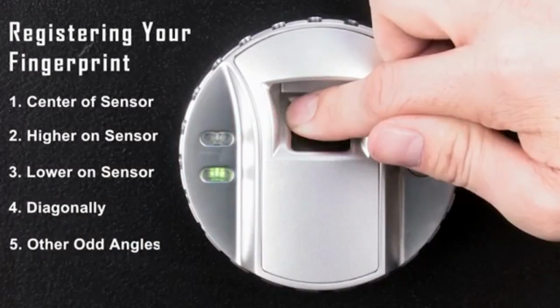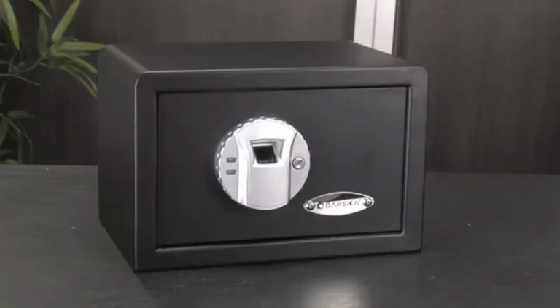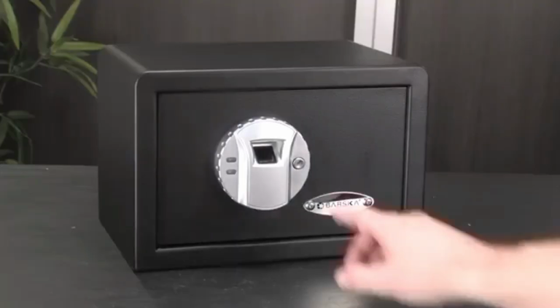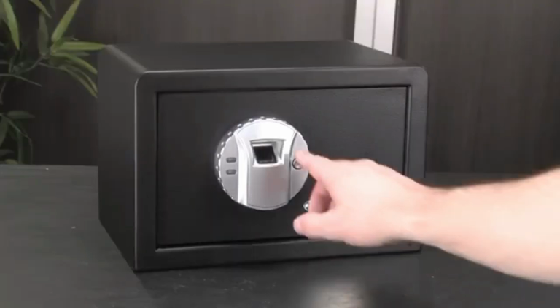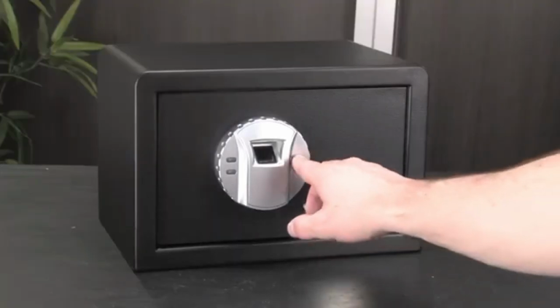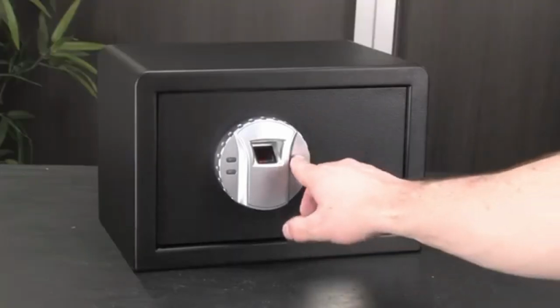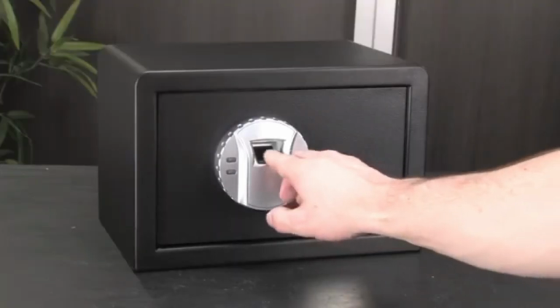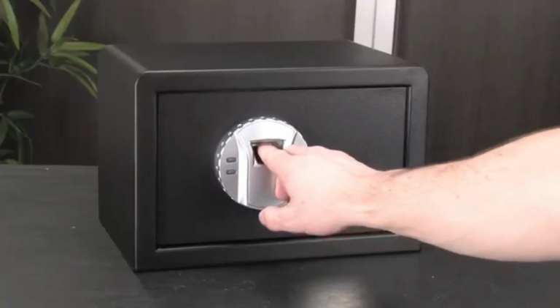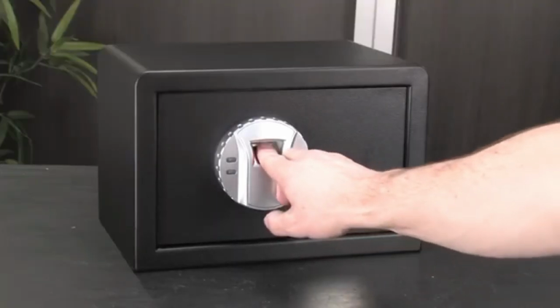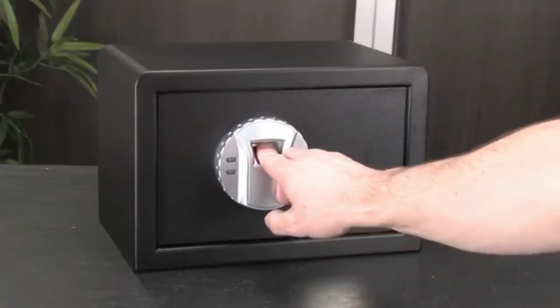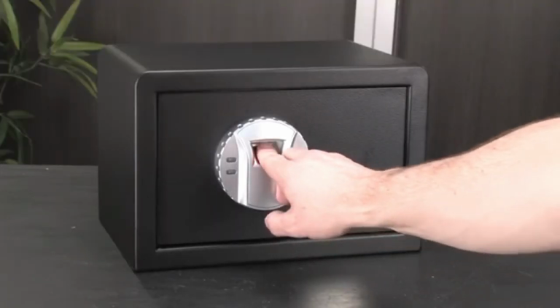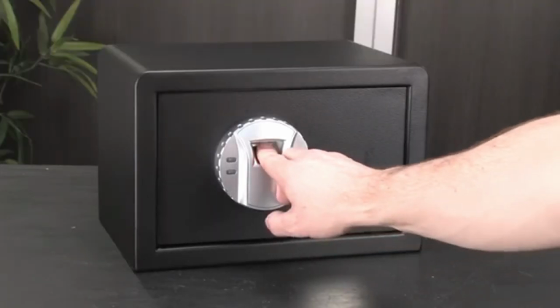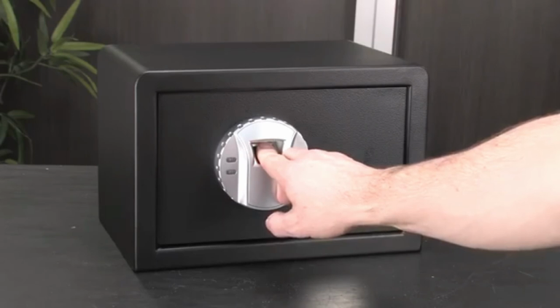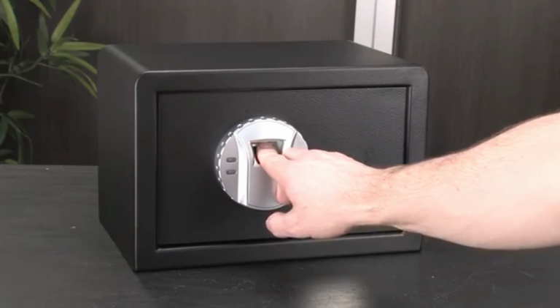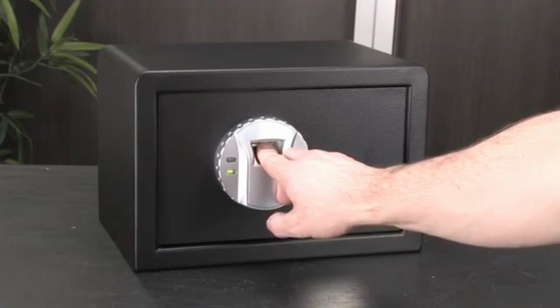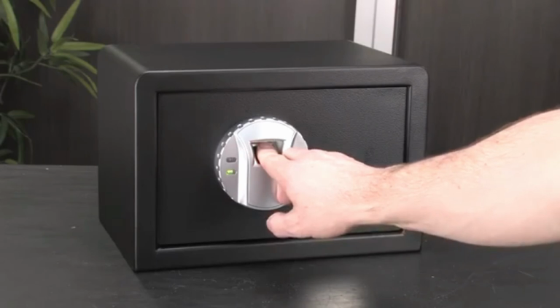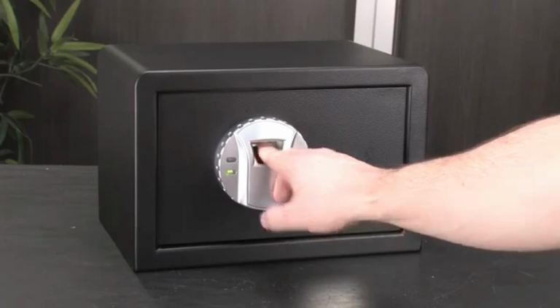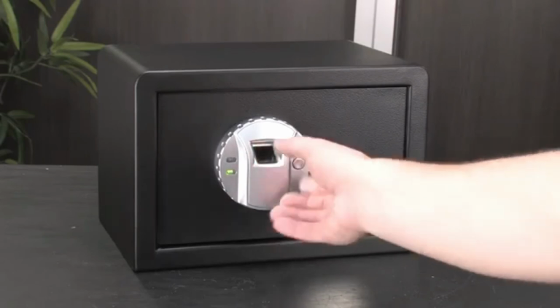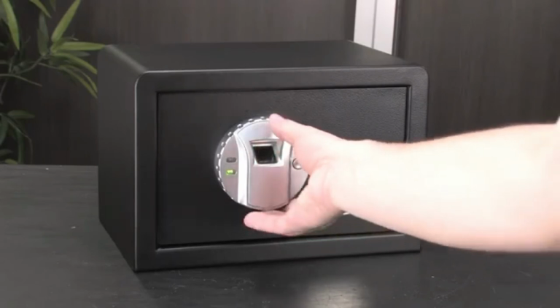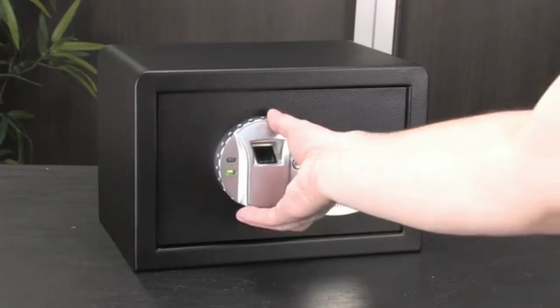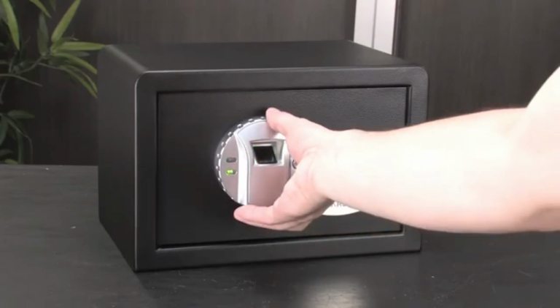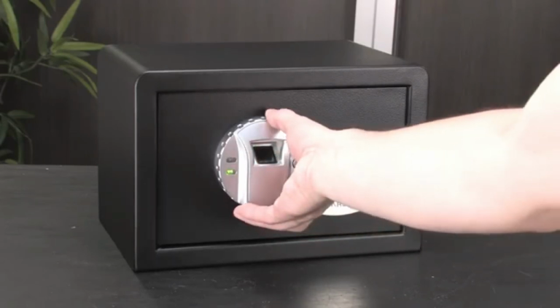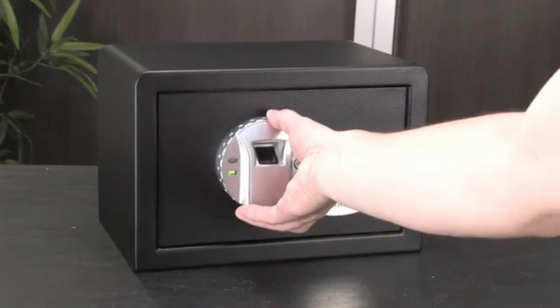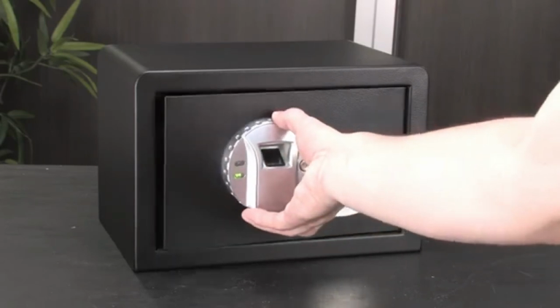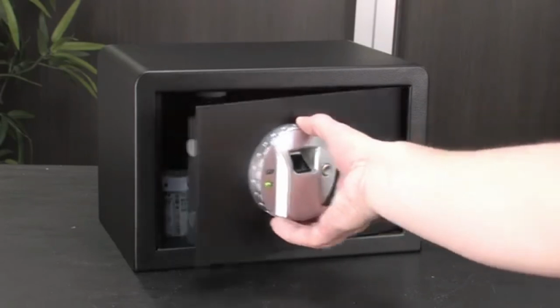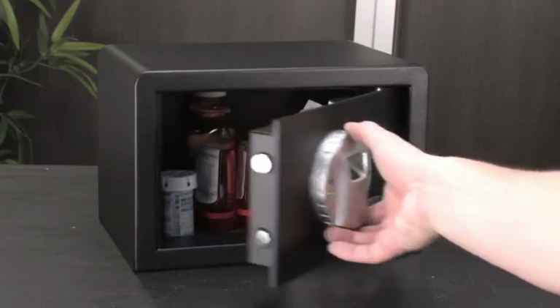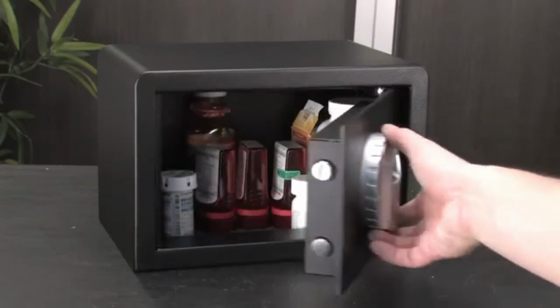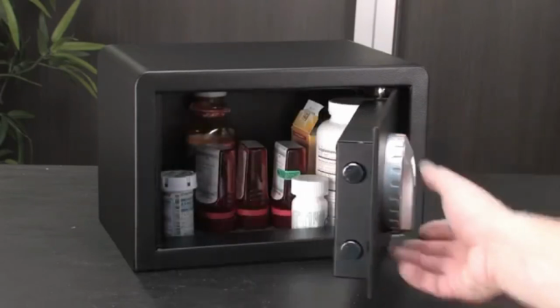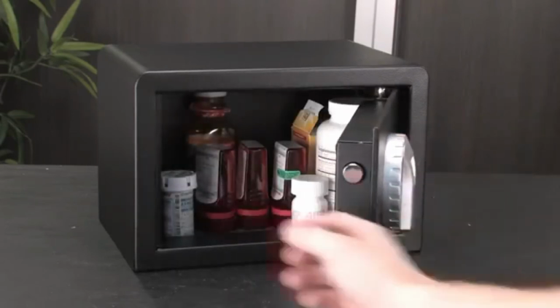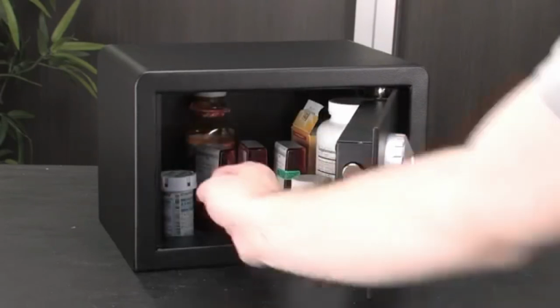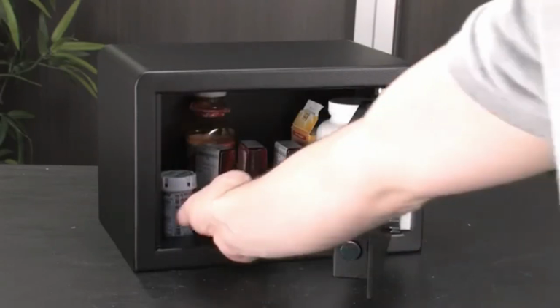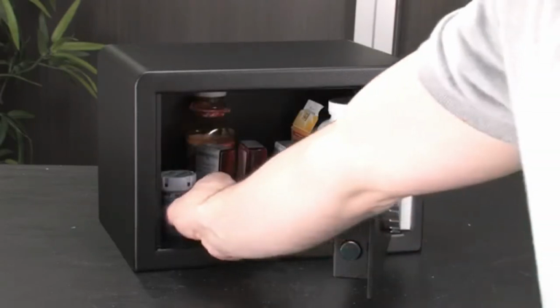The more times you scan and save the same finger in different positions, the higher the scanner reliability will become.